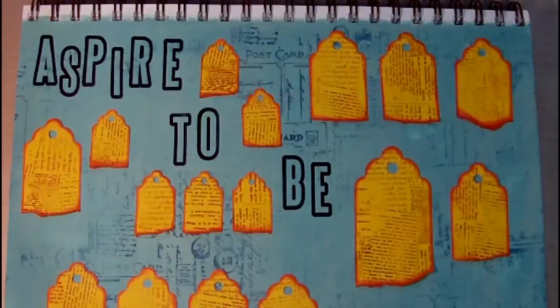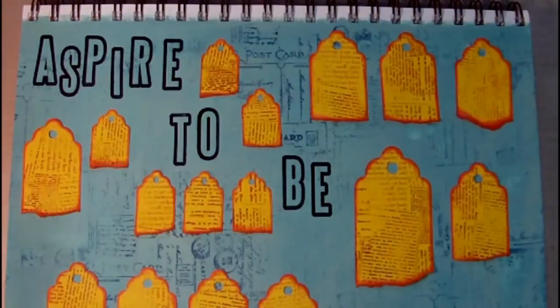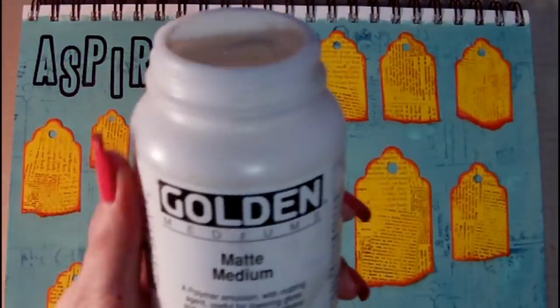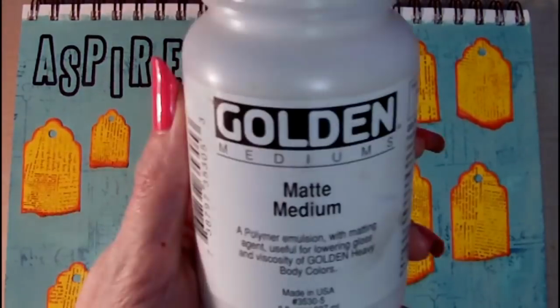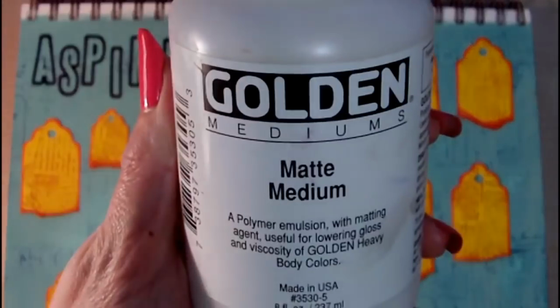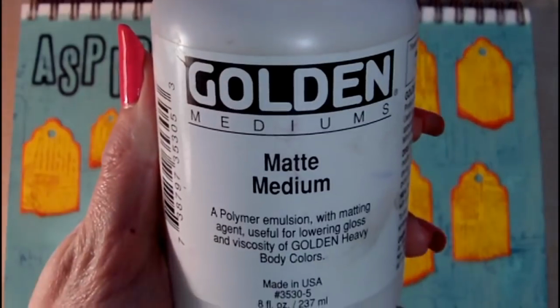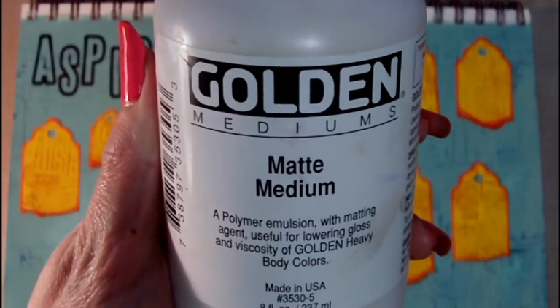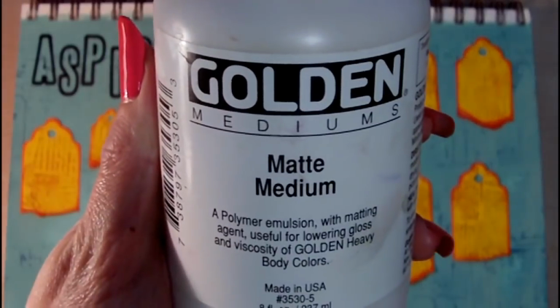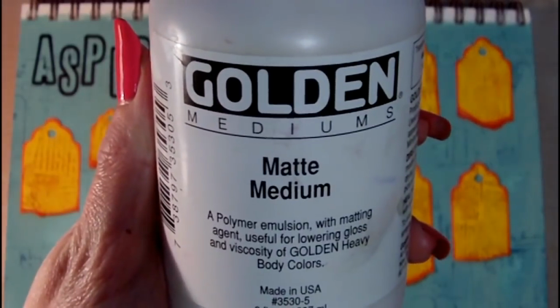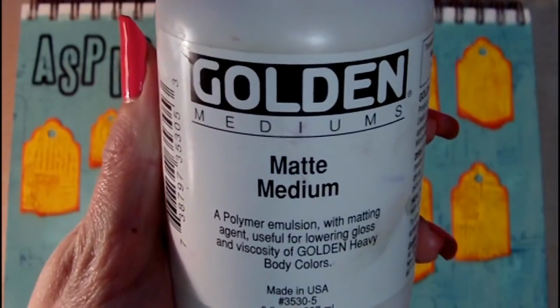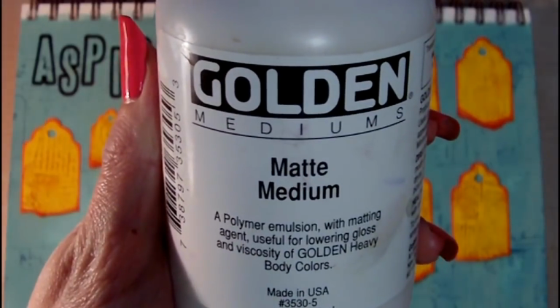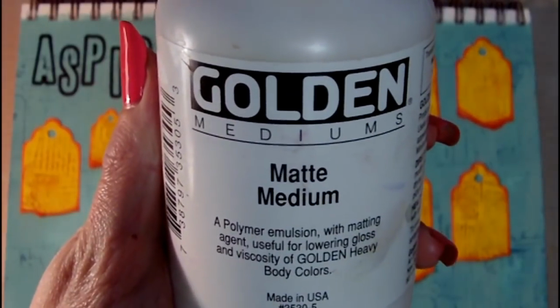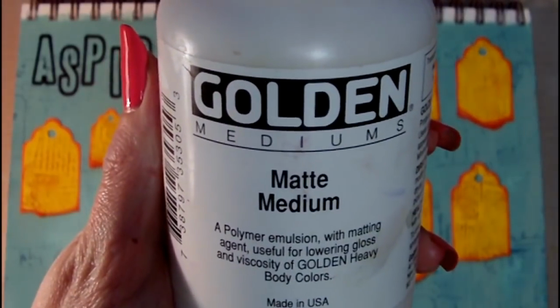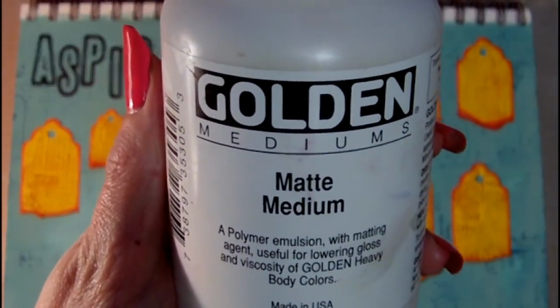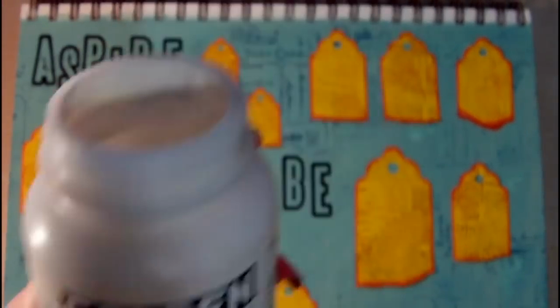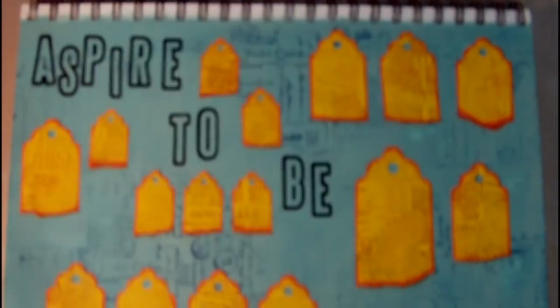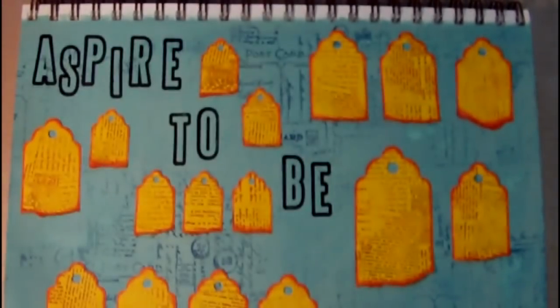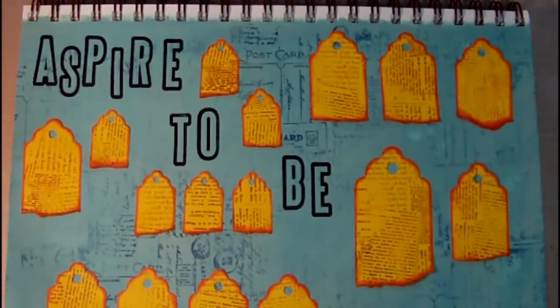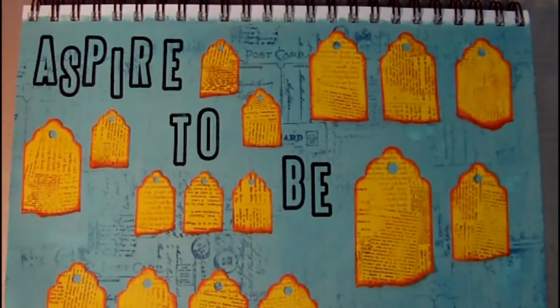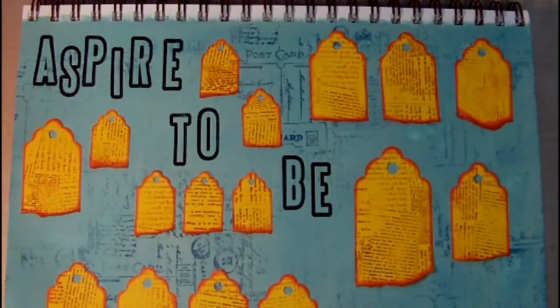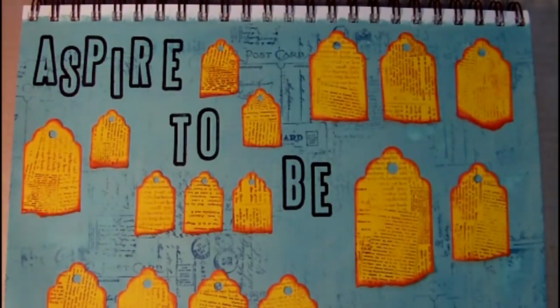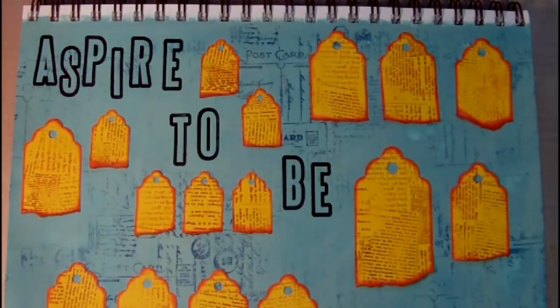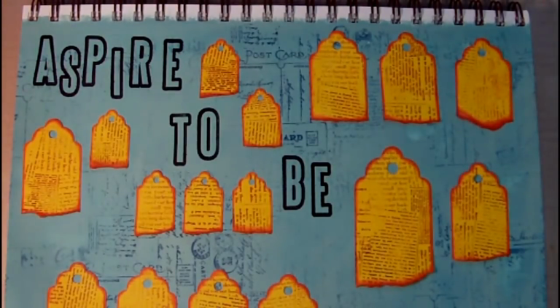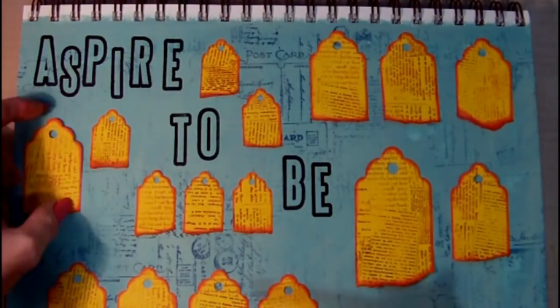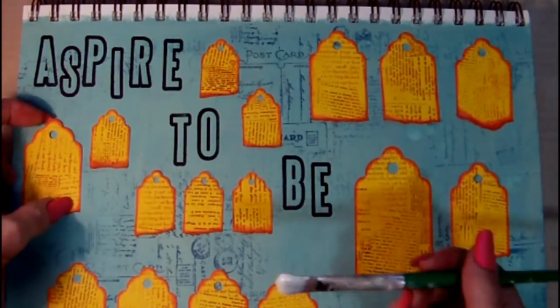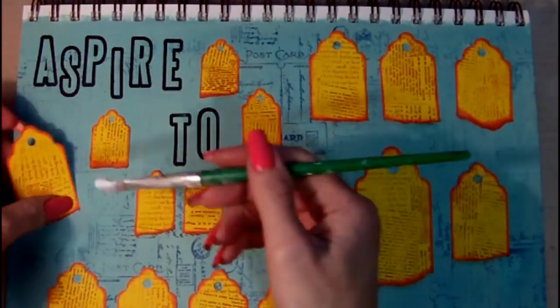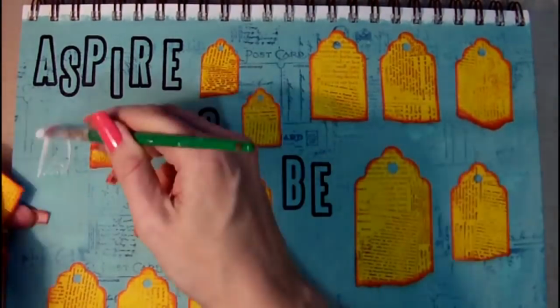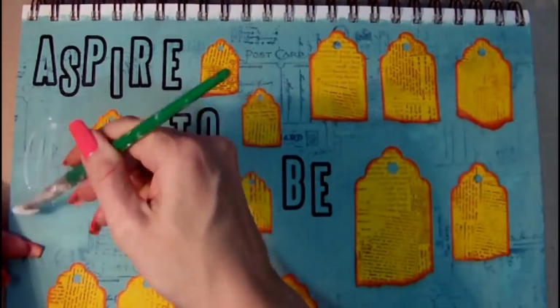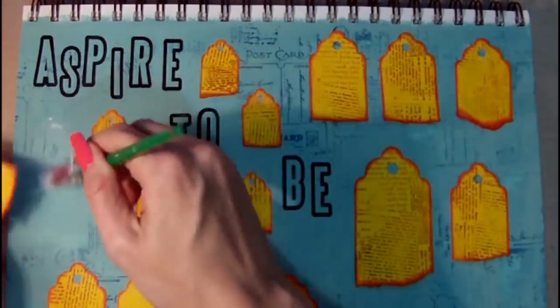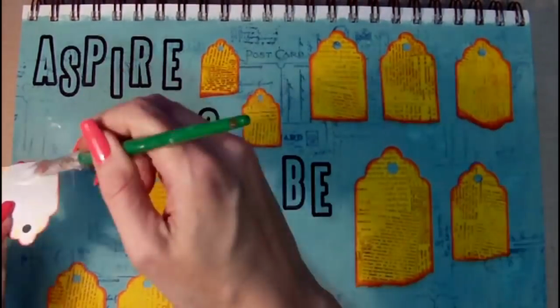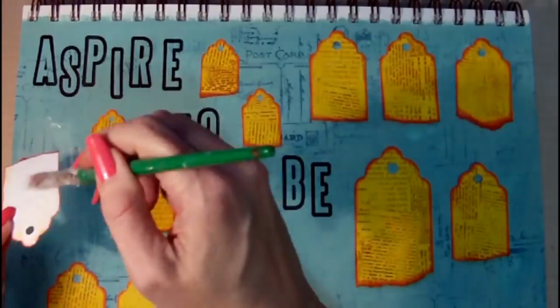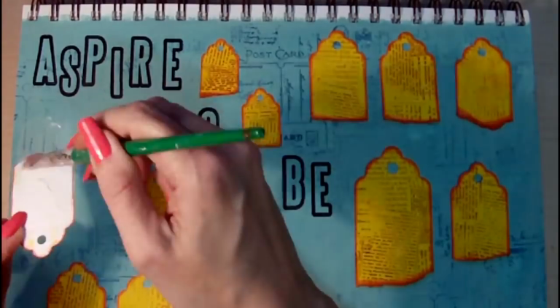Now I'm going to use Golden matte medium to adhere these tags to the page.